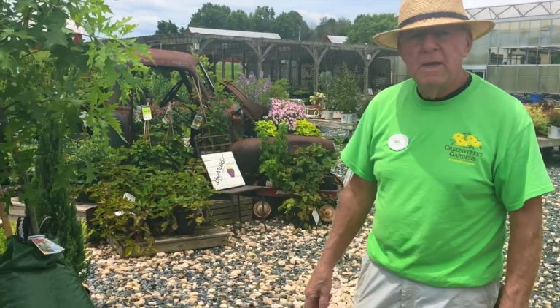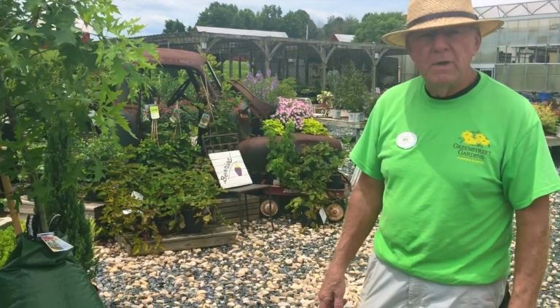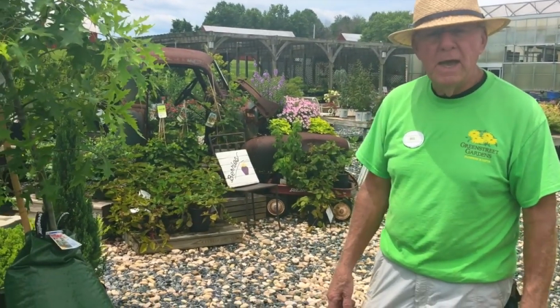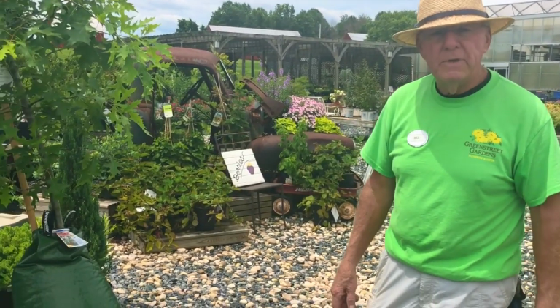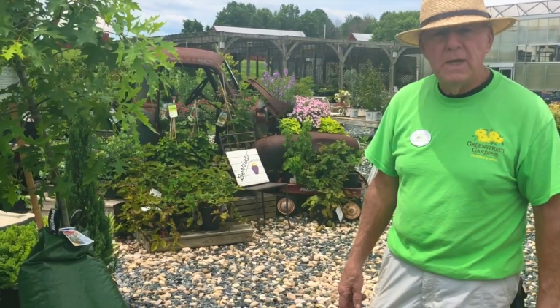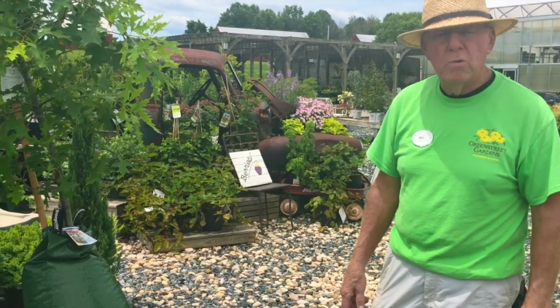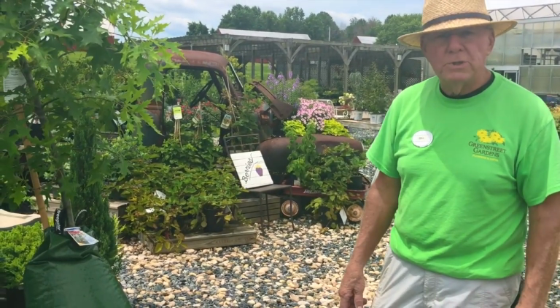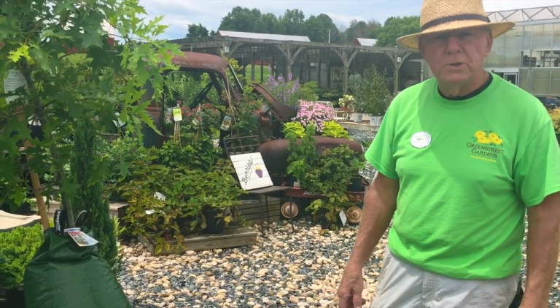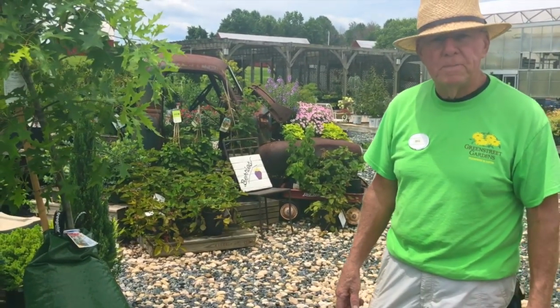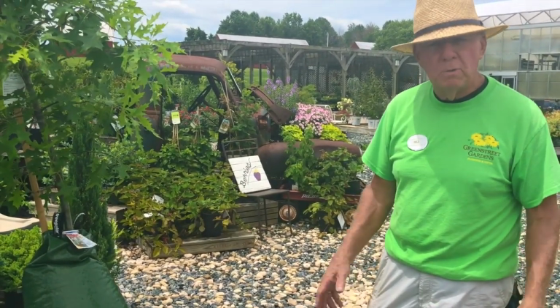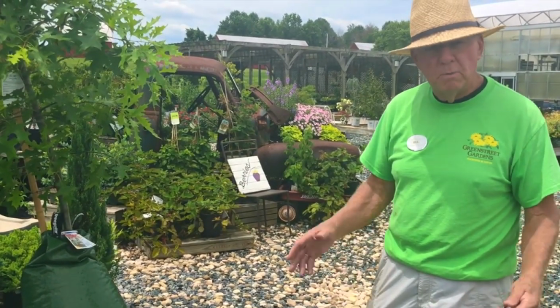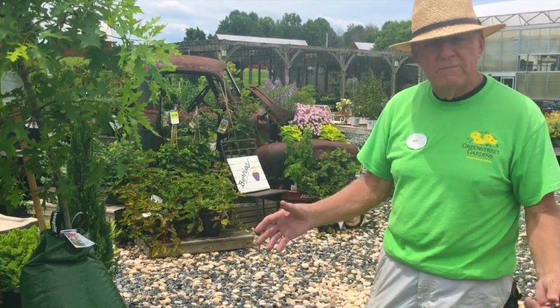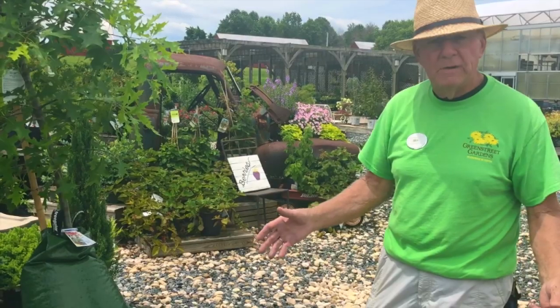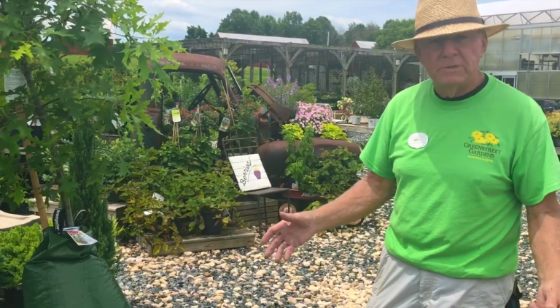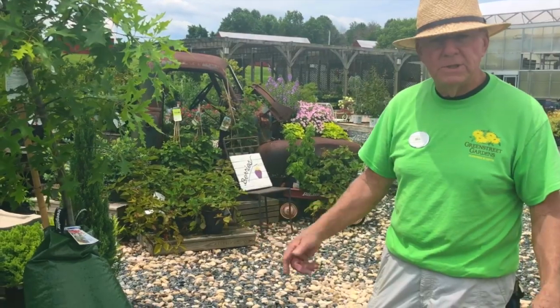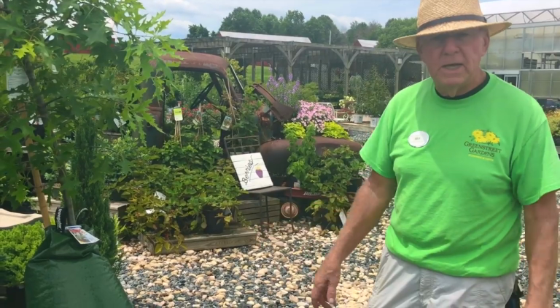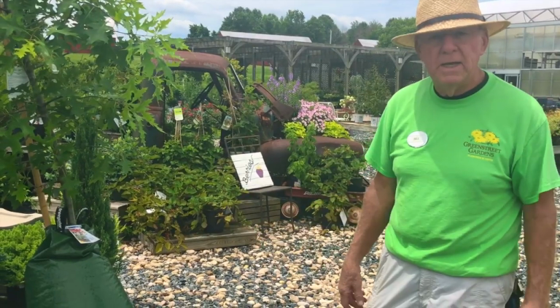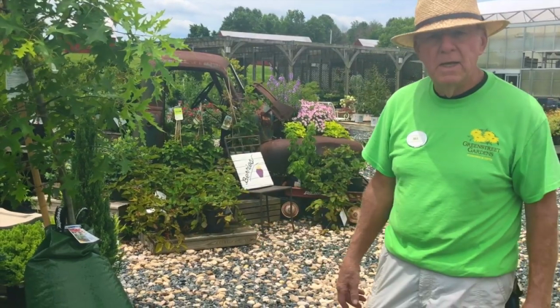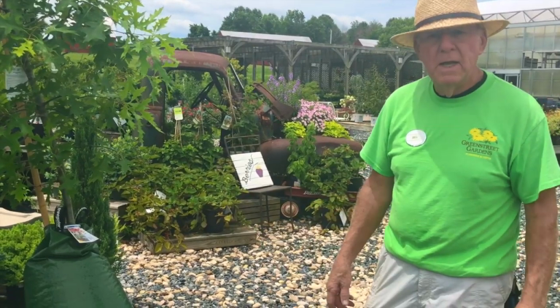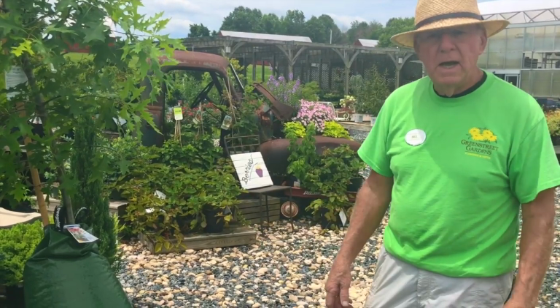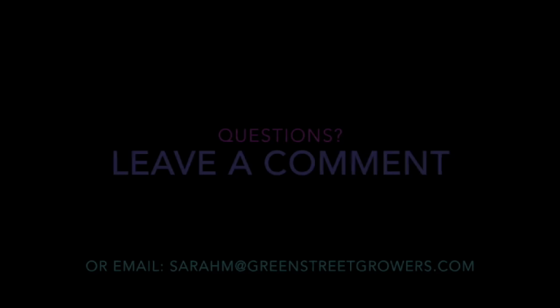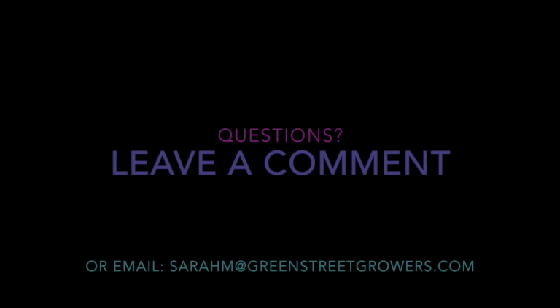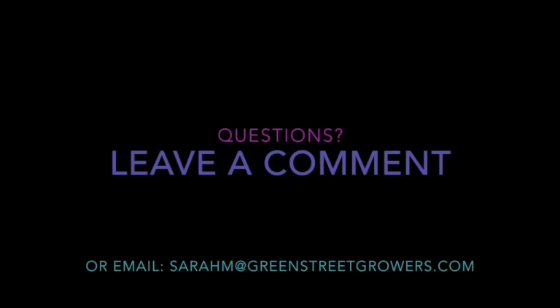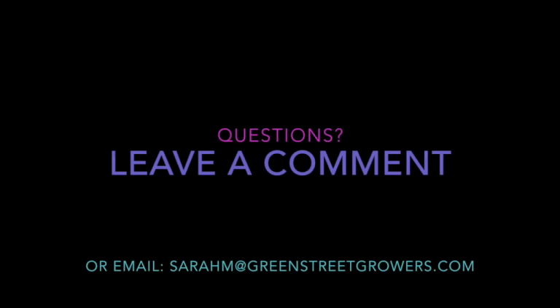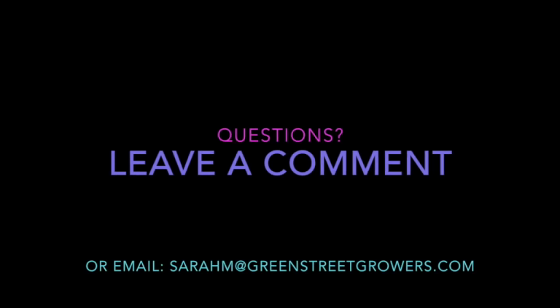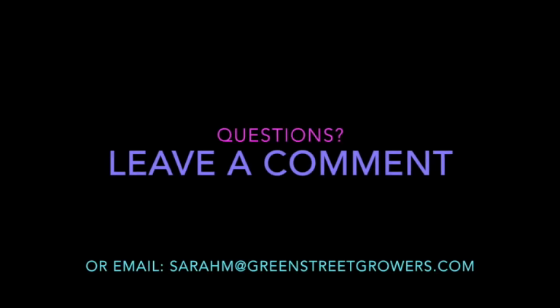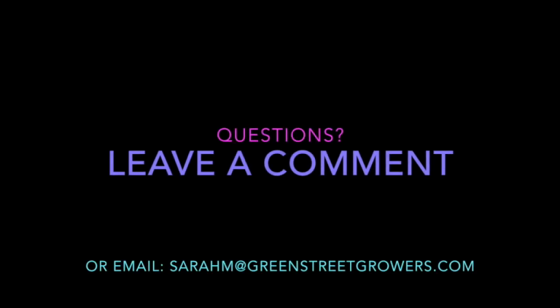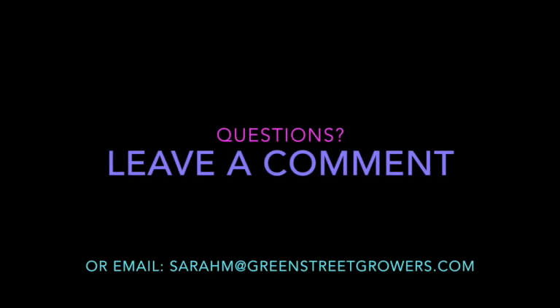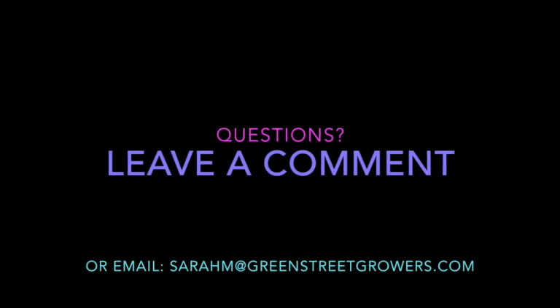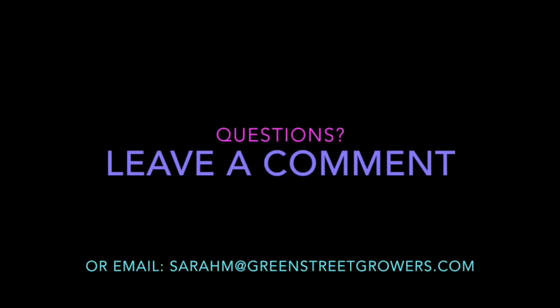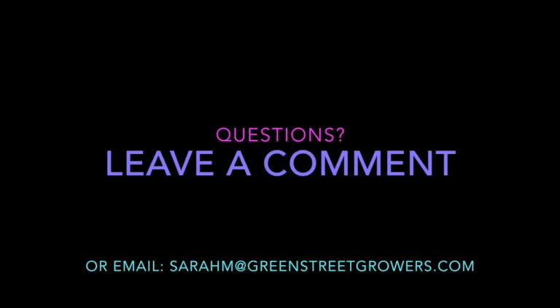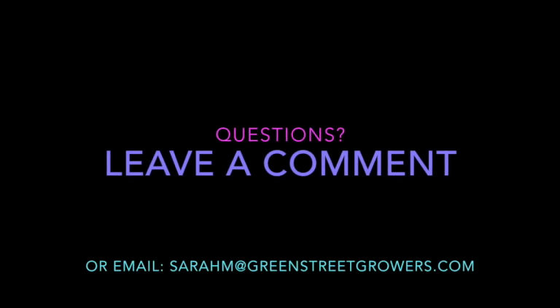If you have any questions about what we've covered today, let us know by posting it.